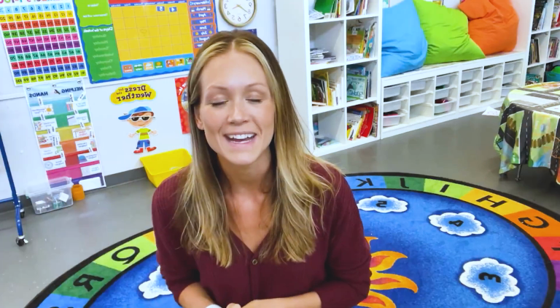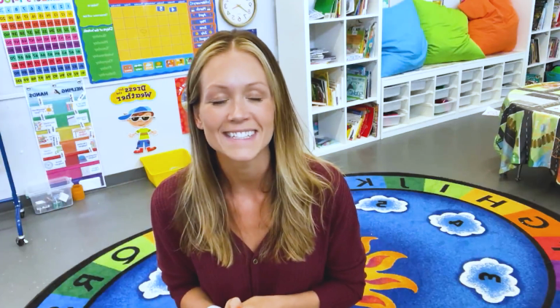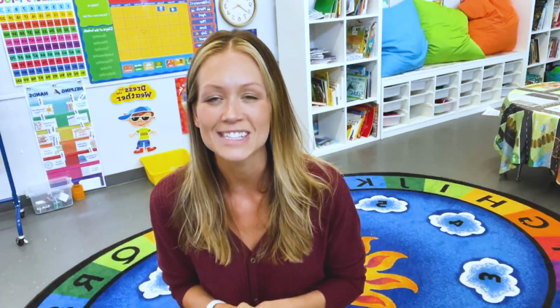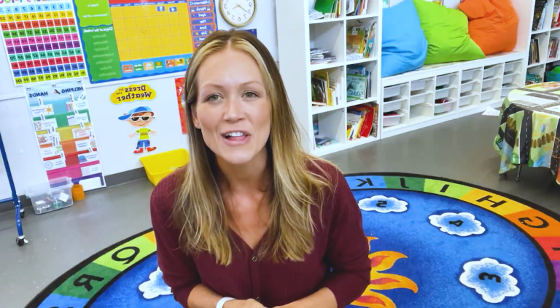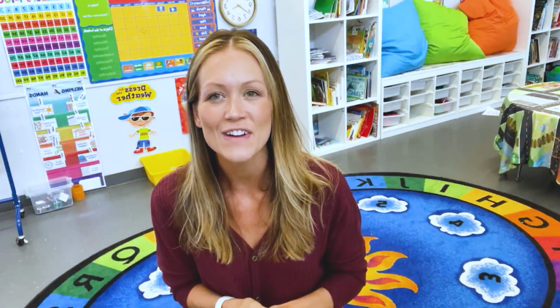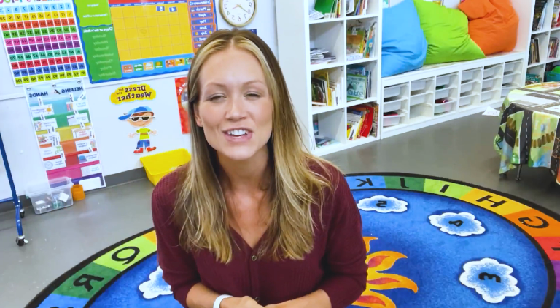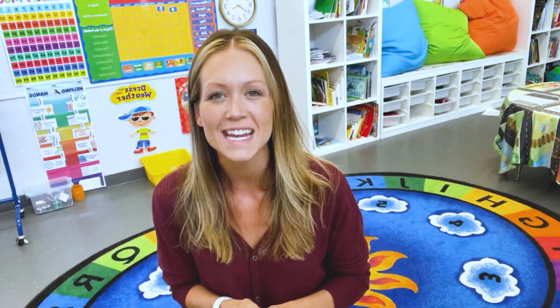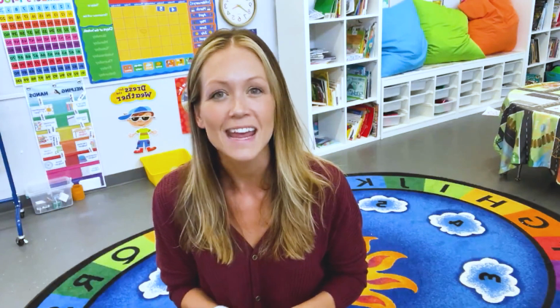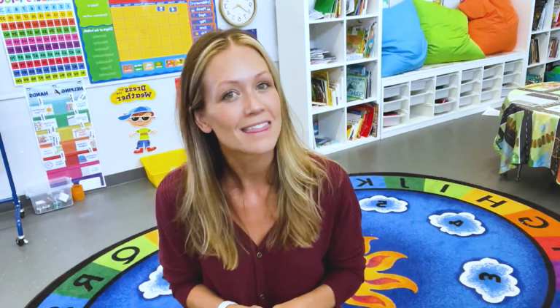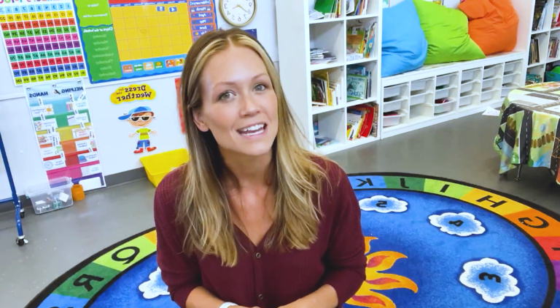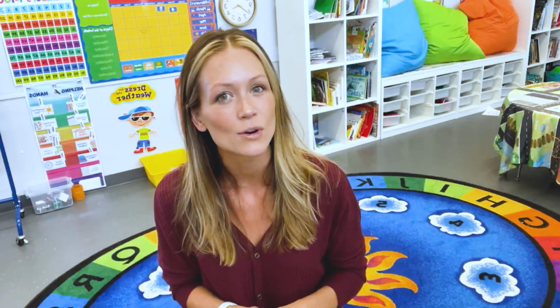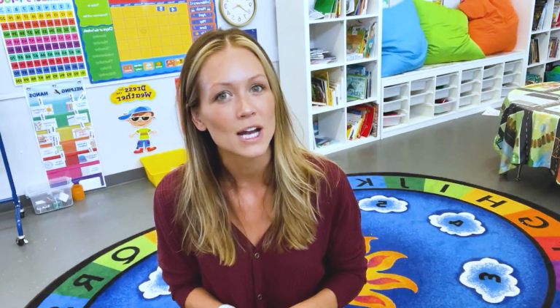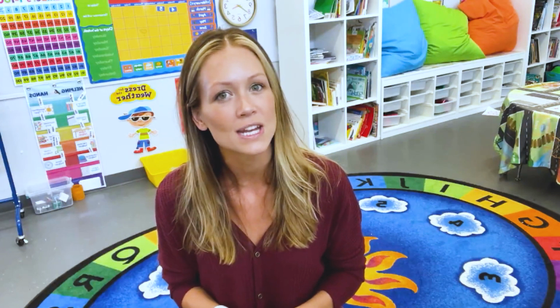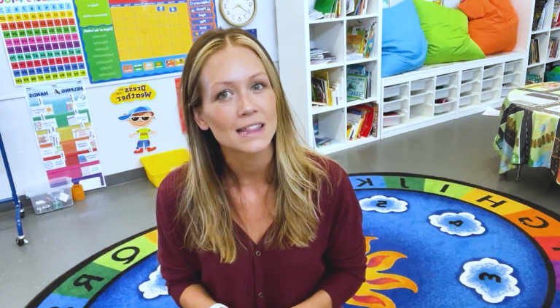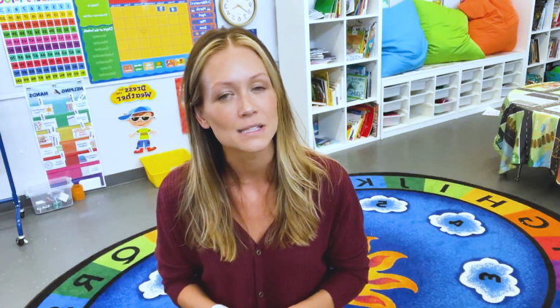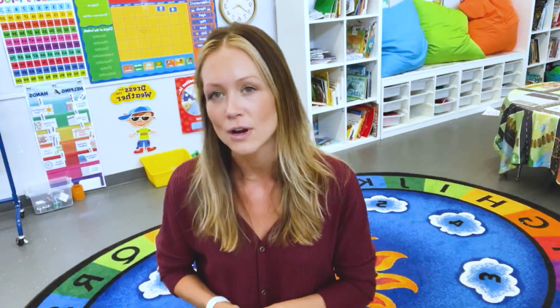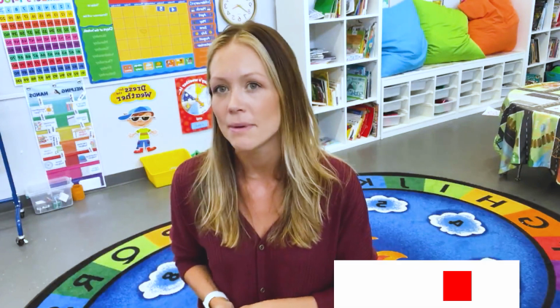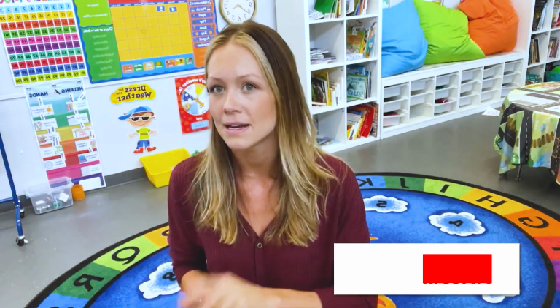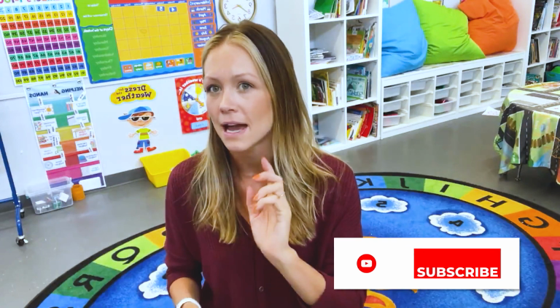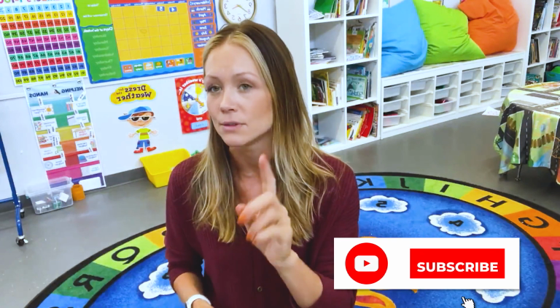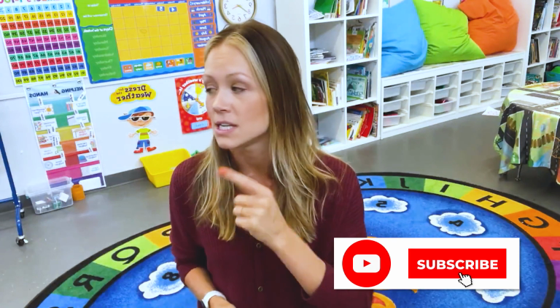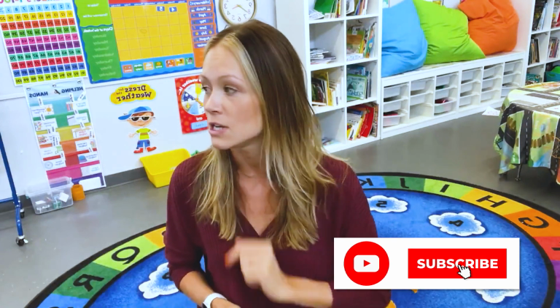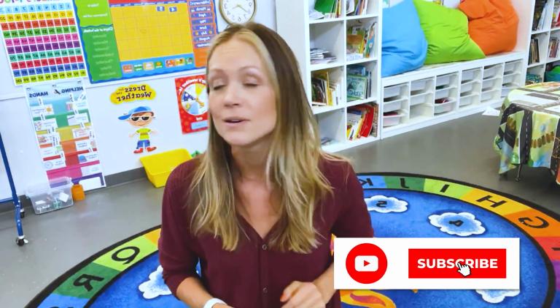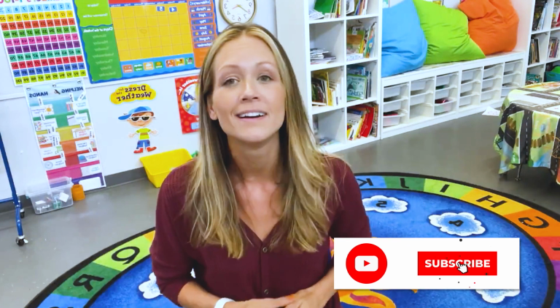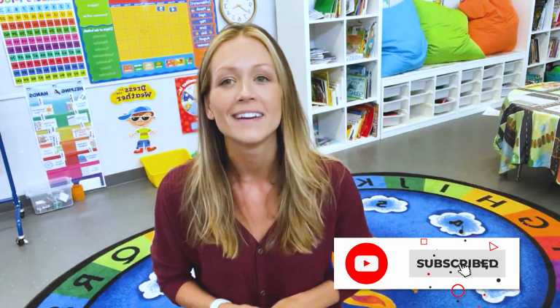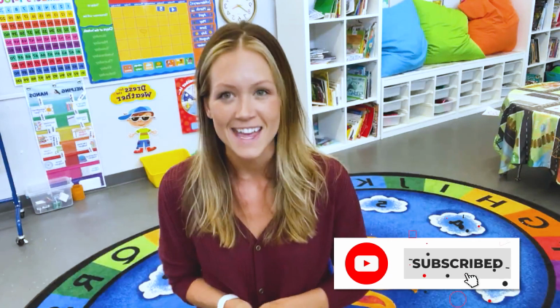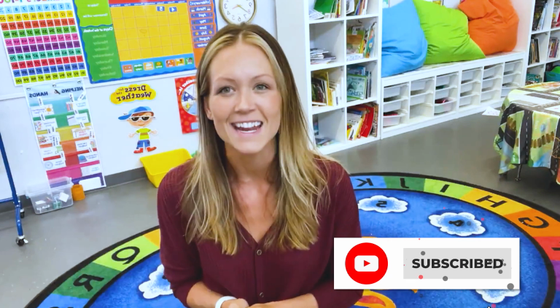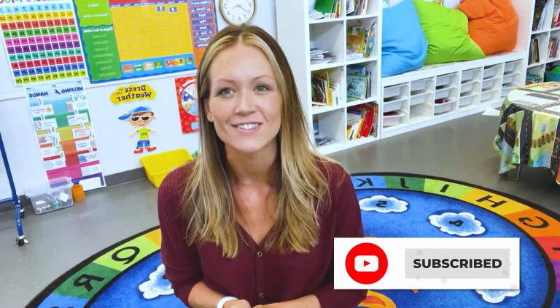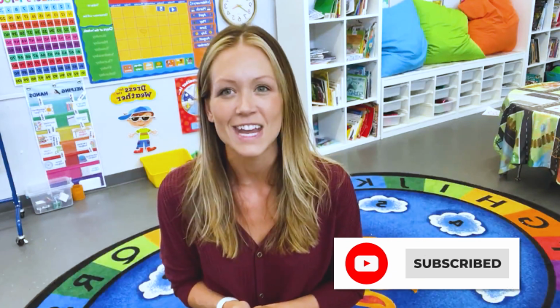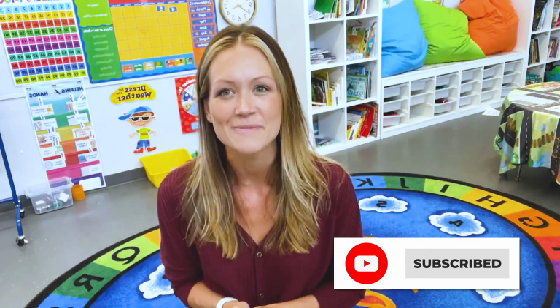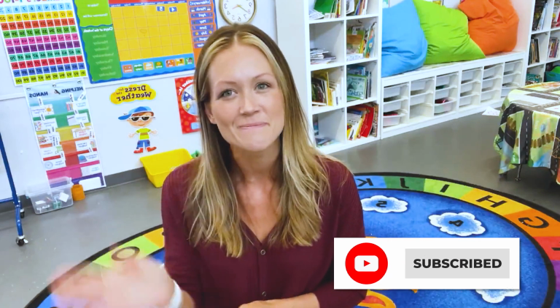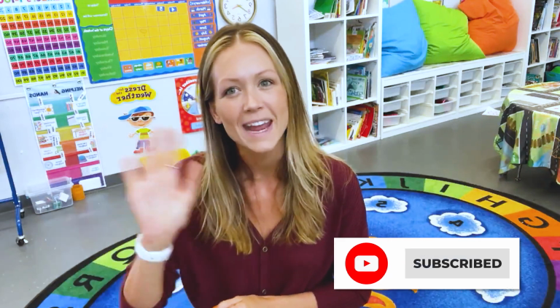All right guys, that's all I've got for you today. Thanks for watching. Hit that subscribe button and I will see you in the next video. Bye.